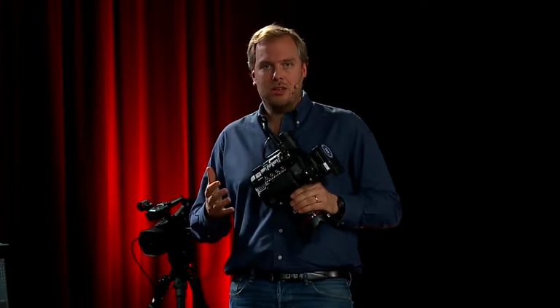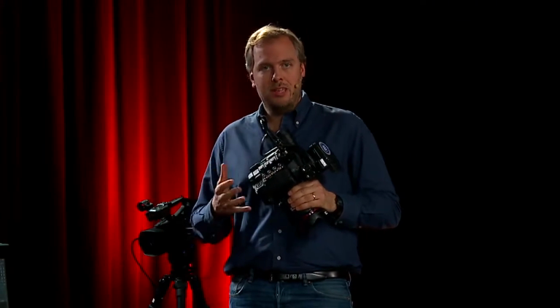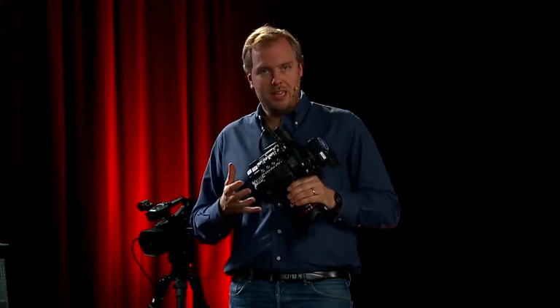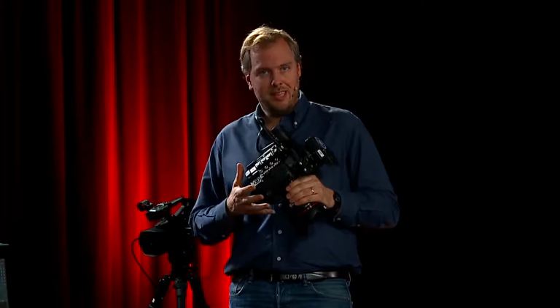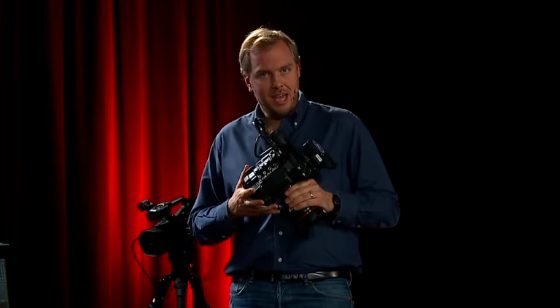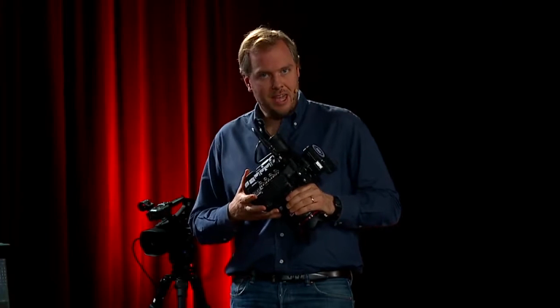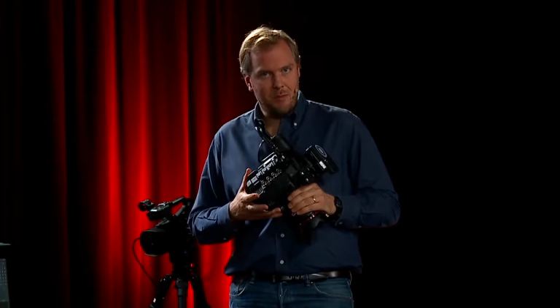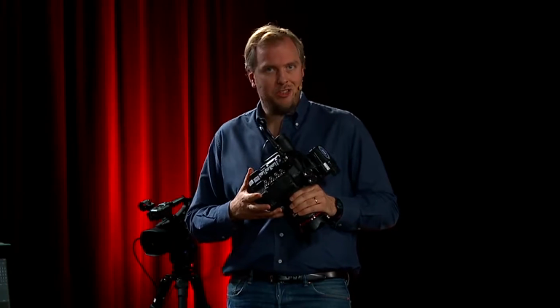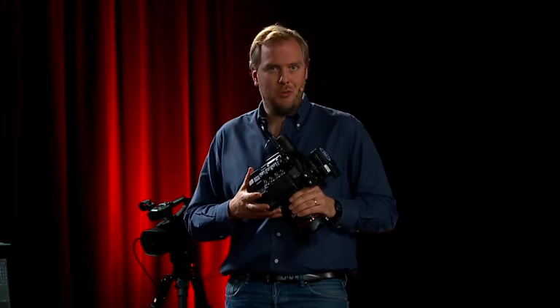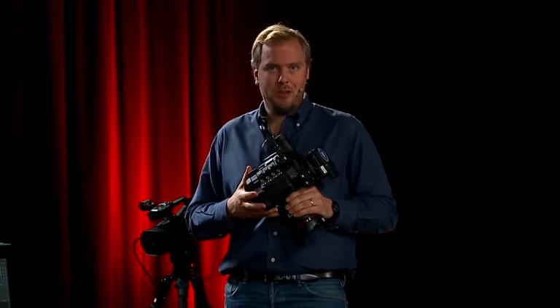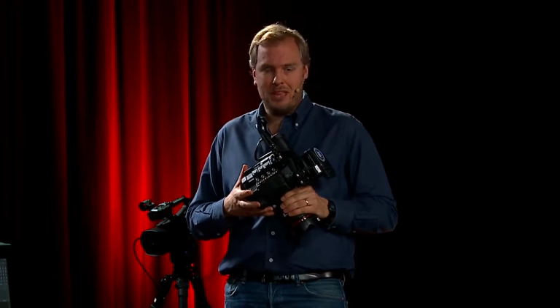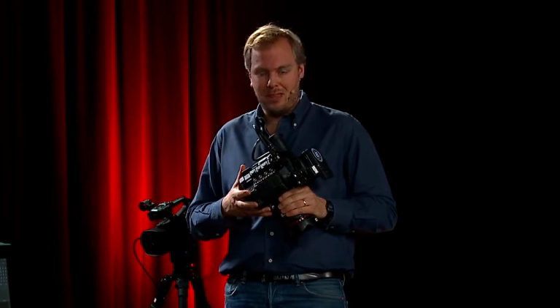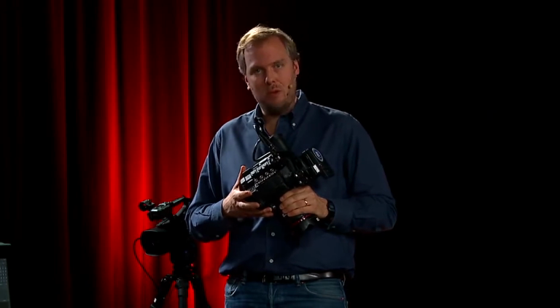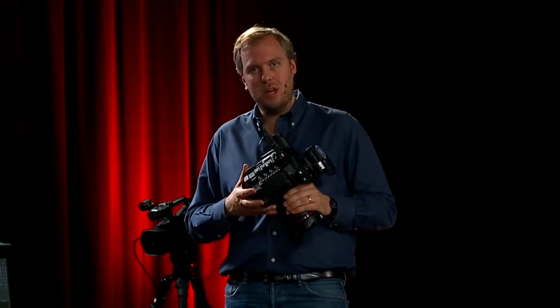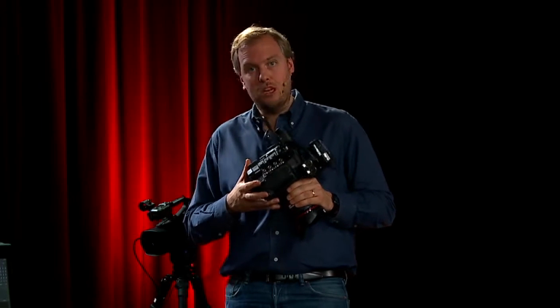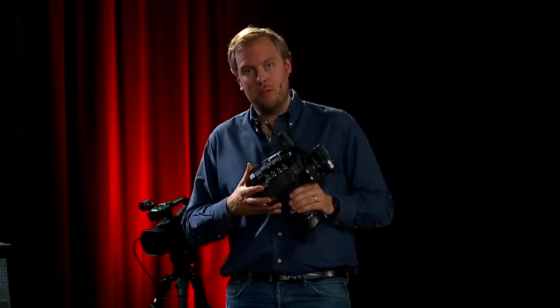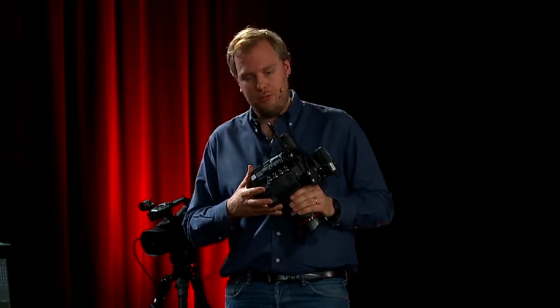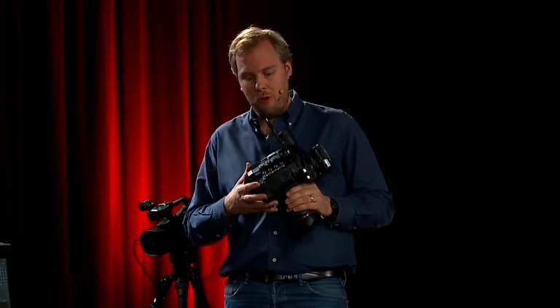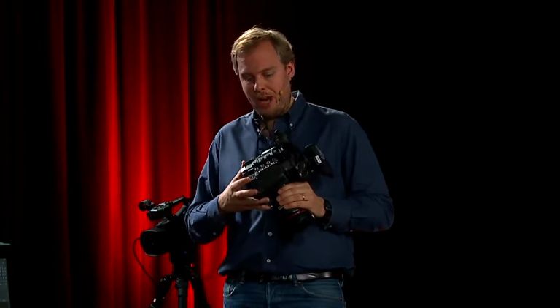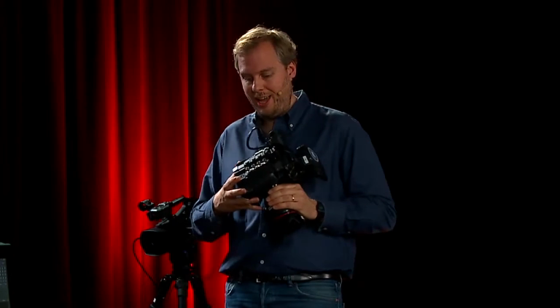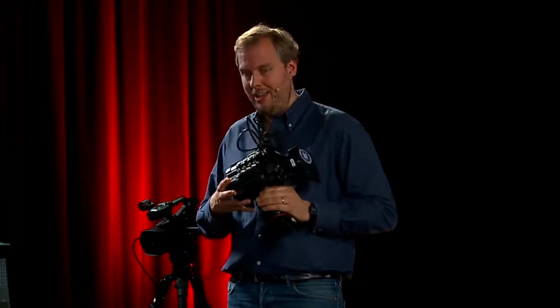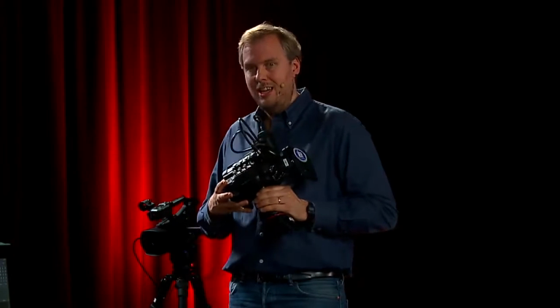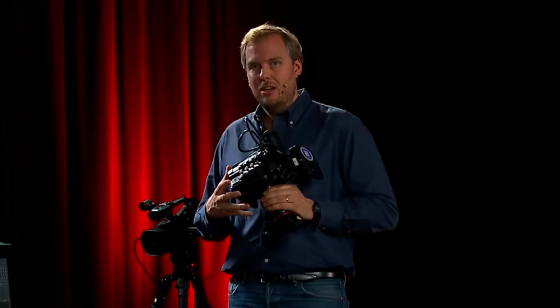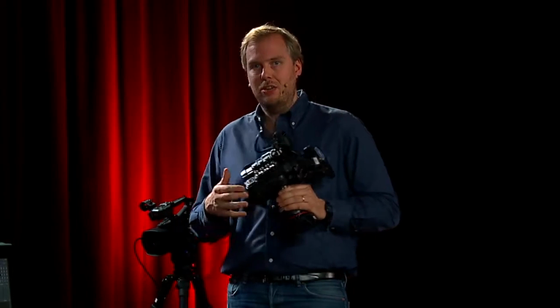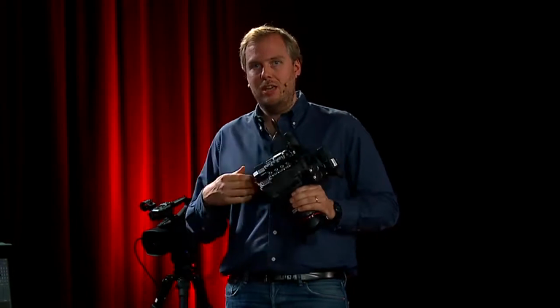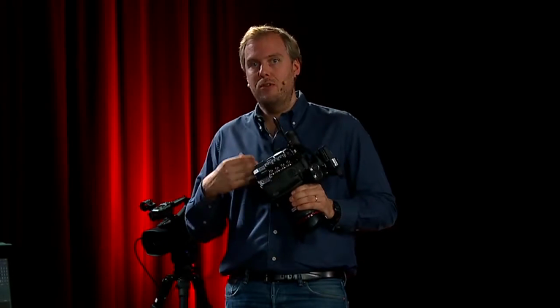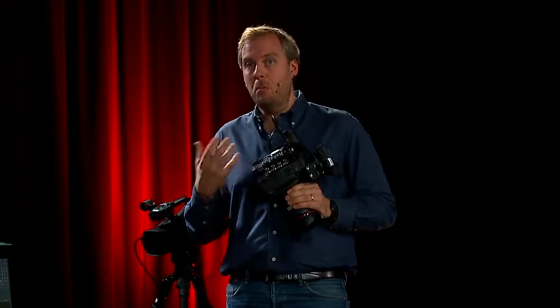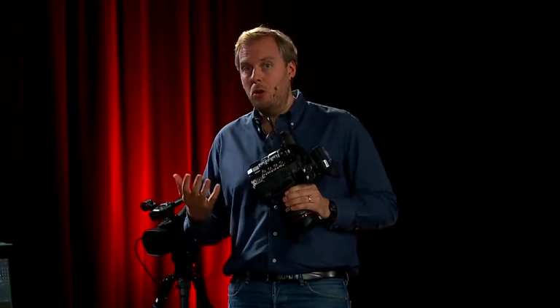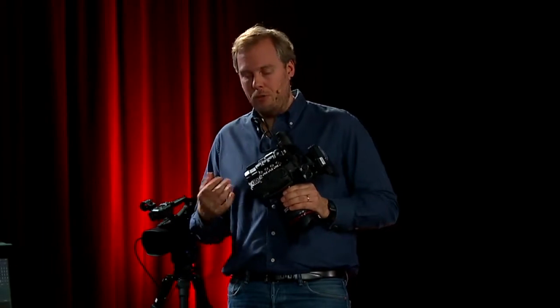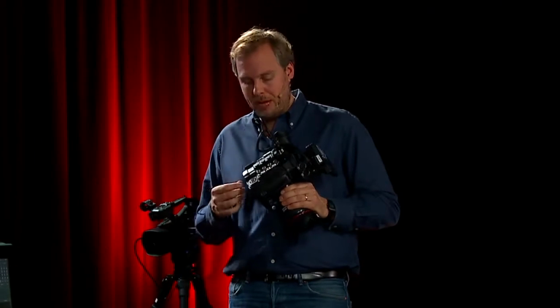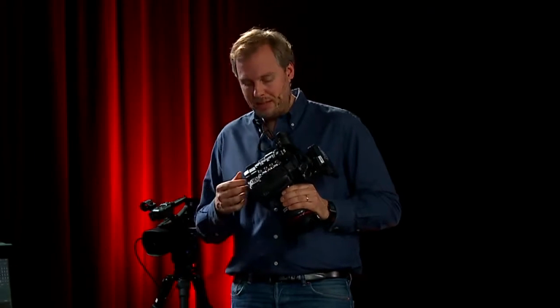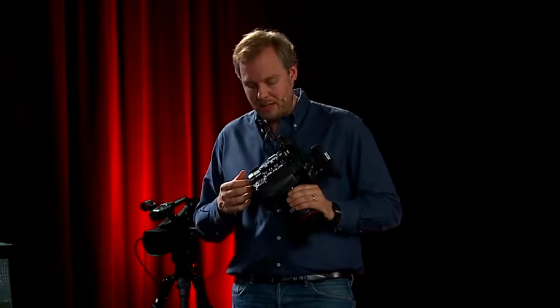The SDI cameras are more expensive, and when it comes to 4K, there are even more complexities.